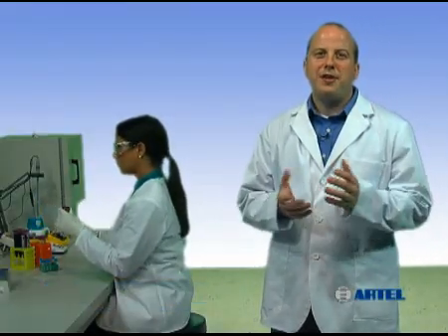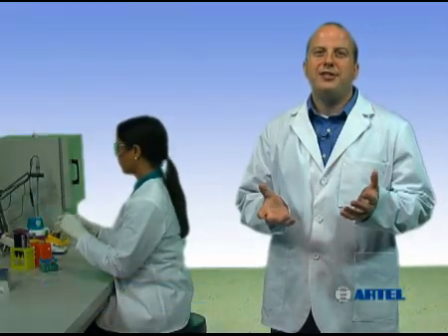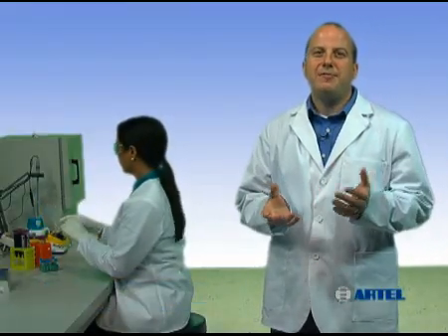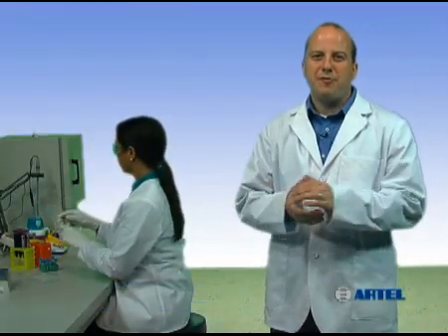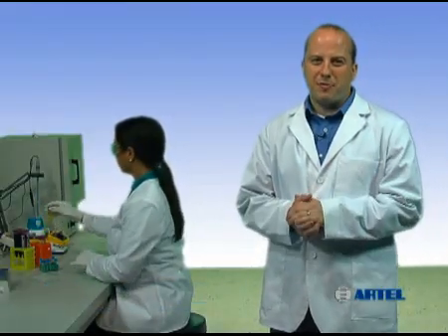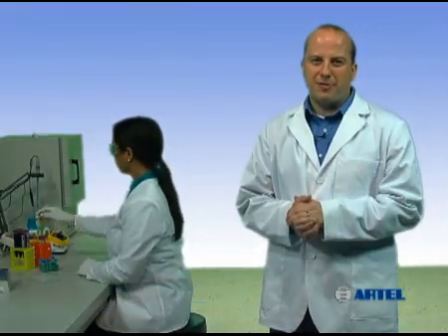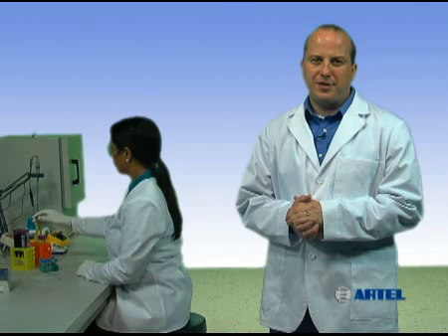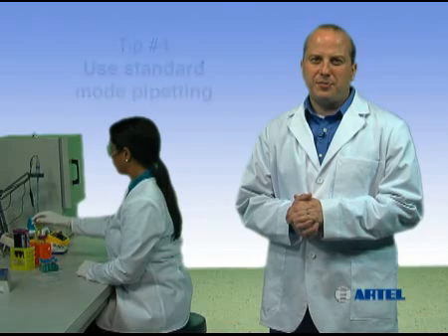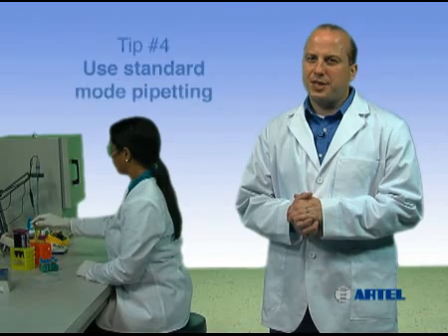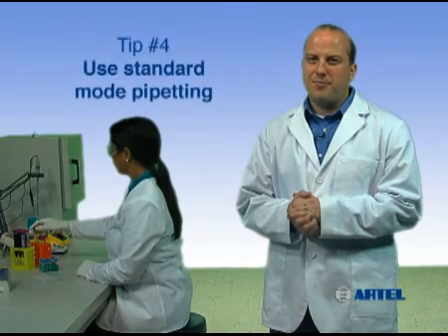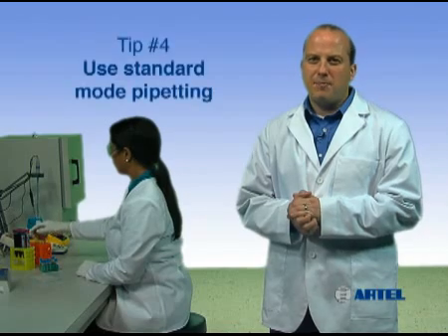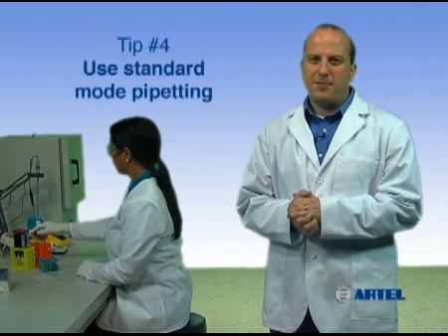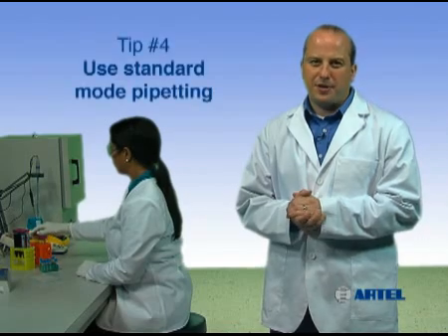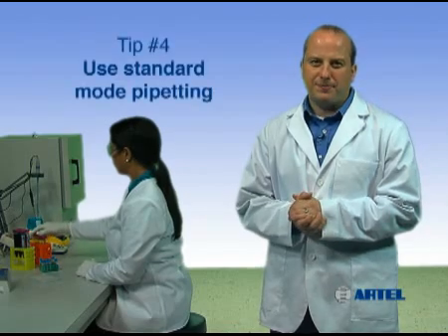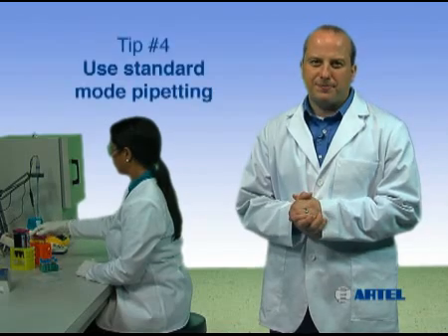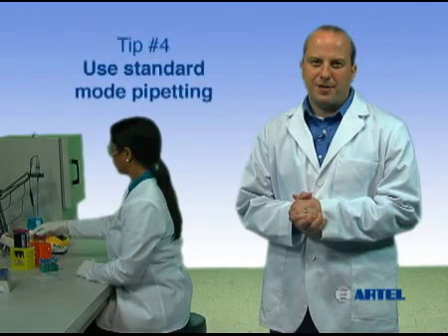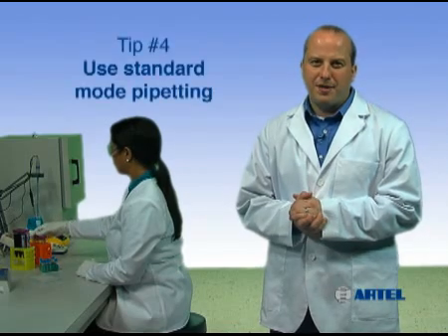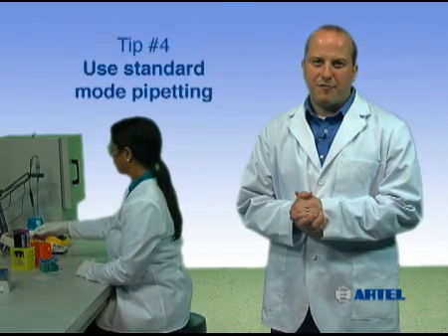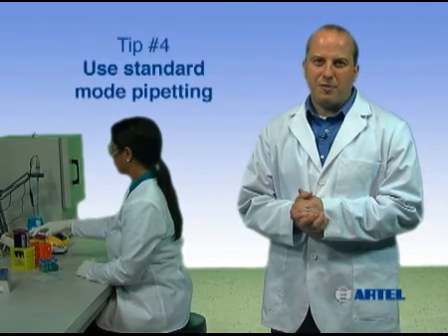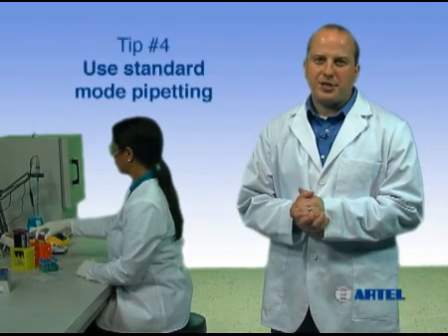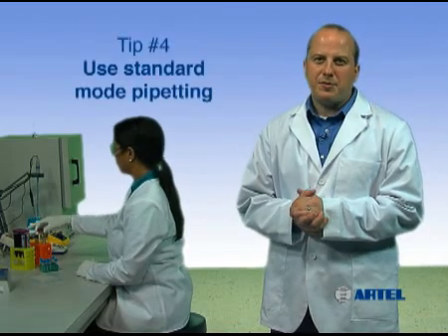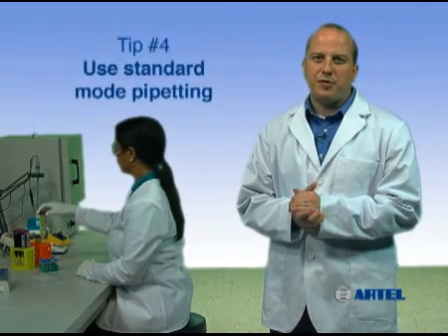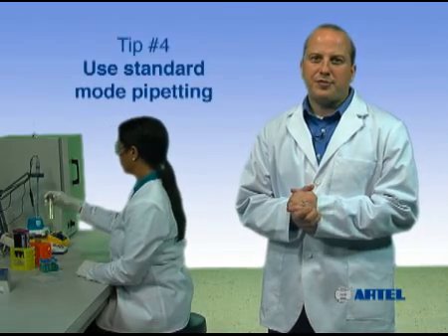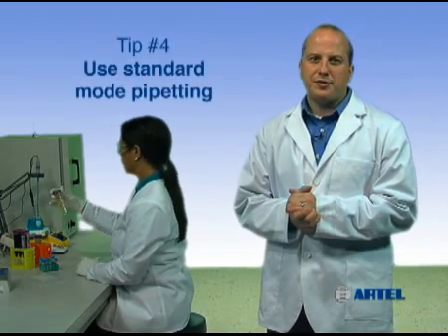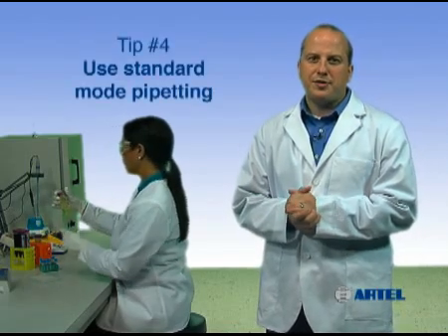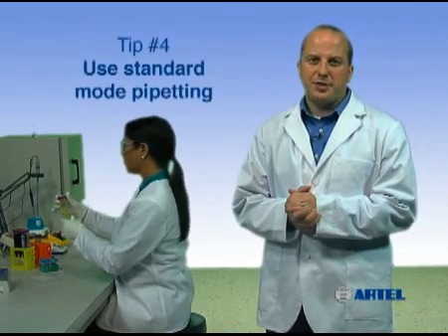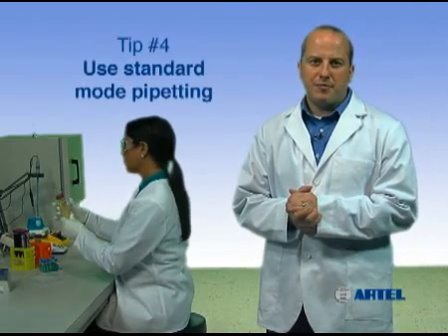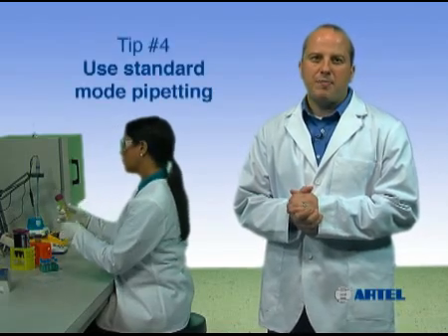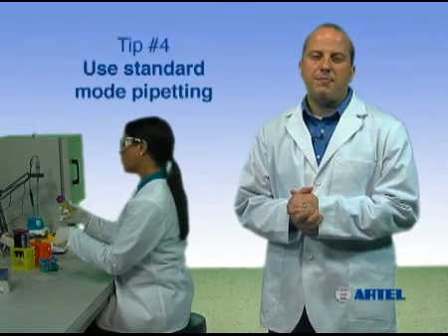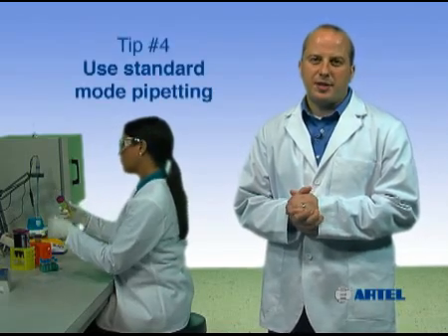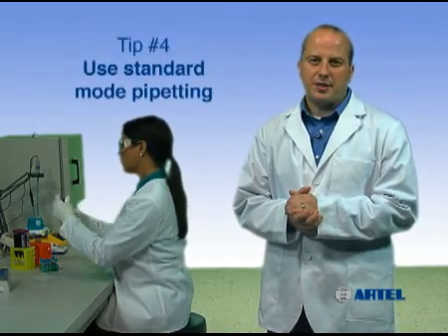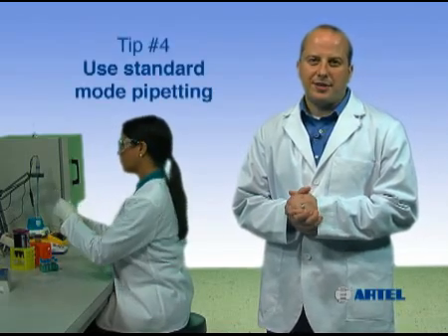Pipetting tip number four: use standard mode pipetting. For most sample transfers, use standard mode pipetting technique.